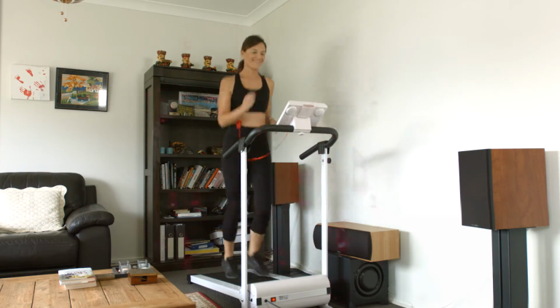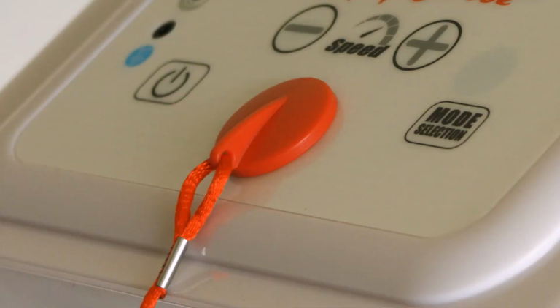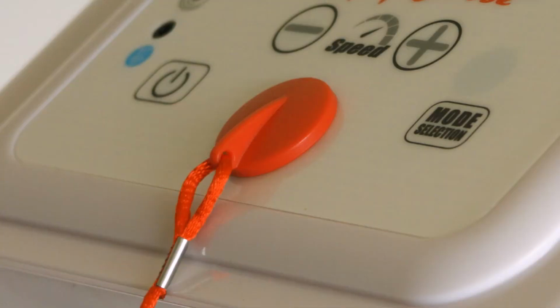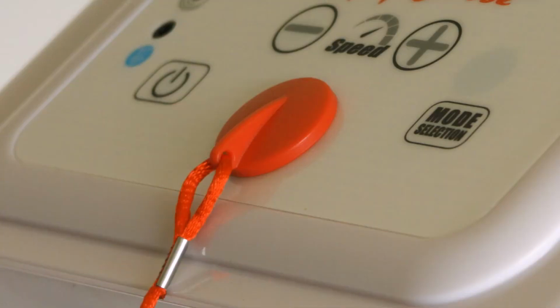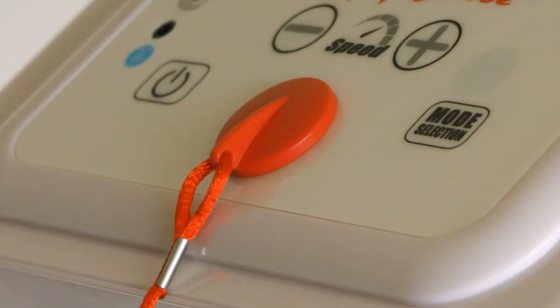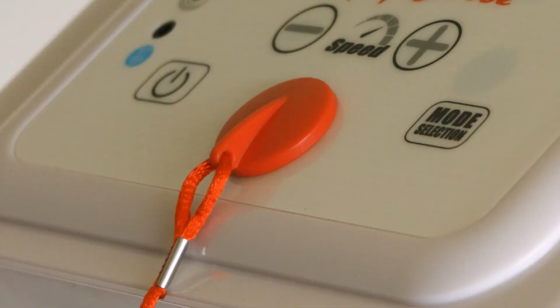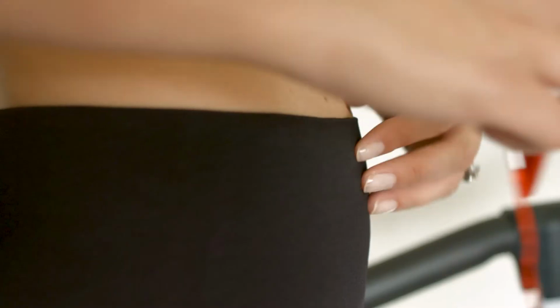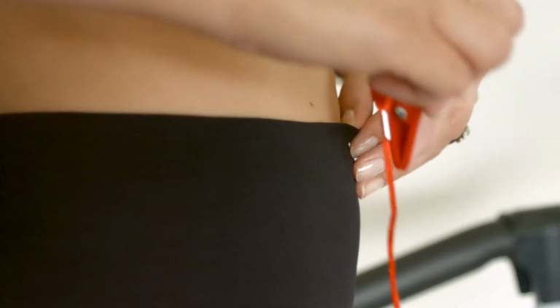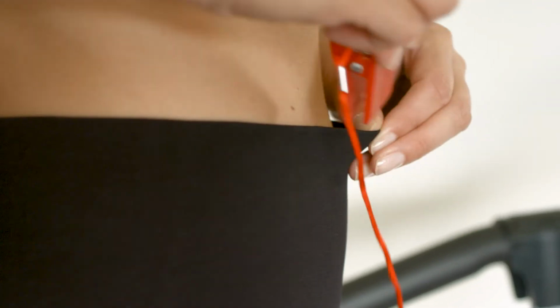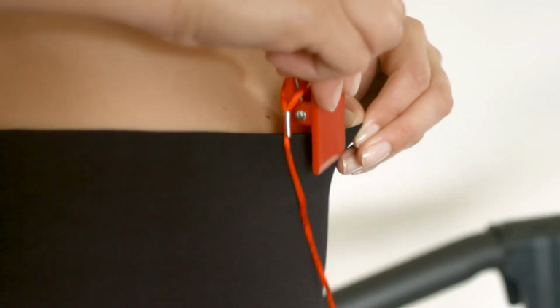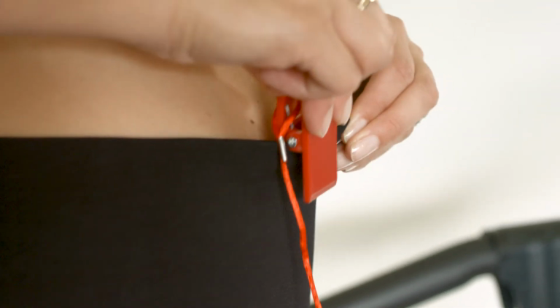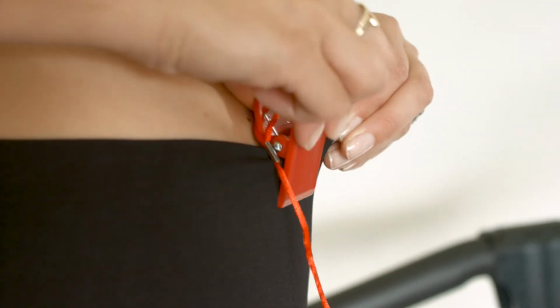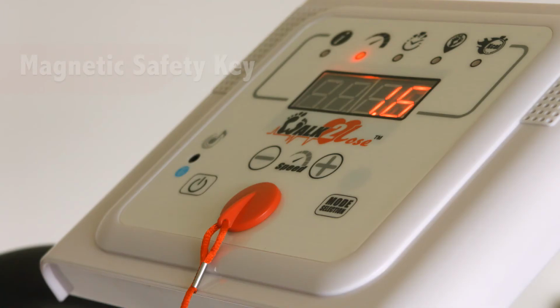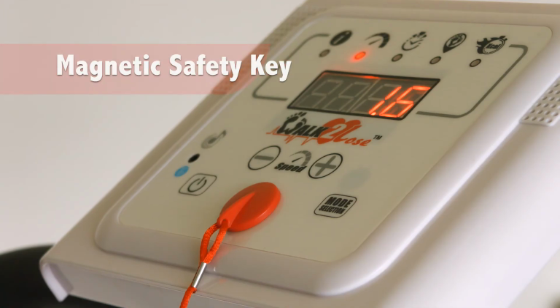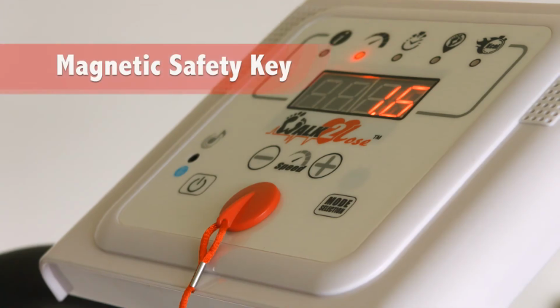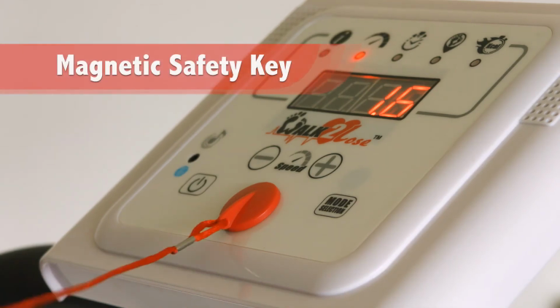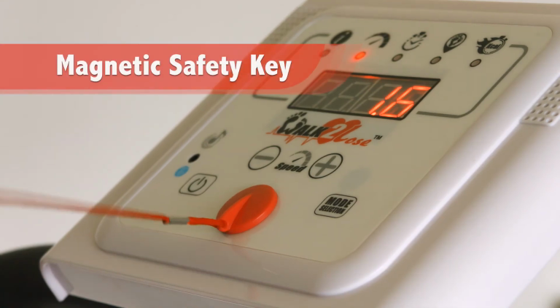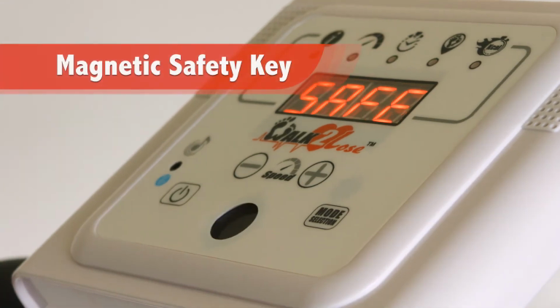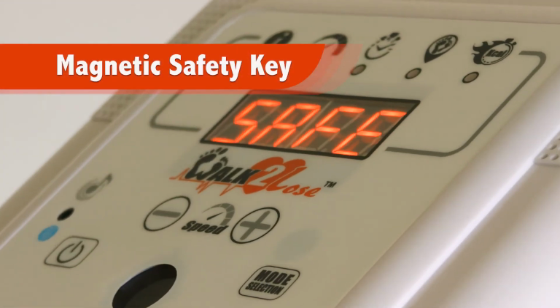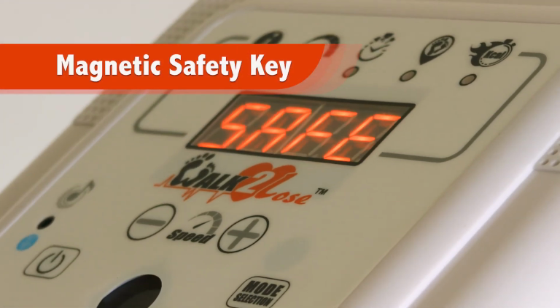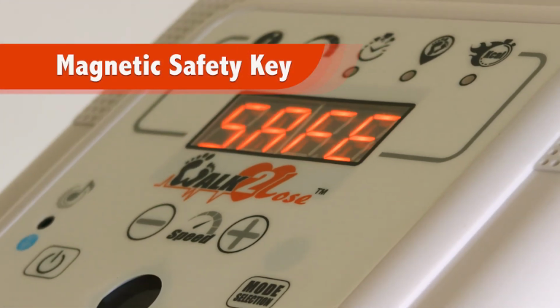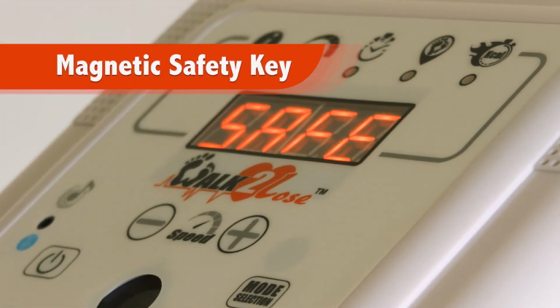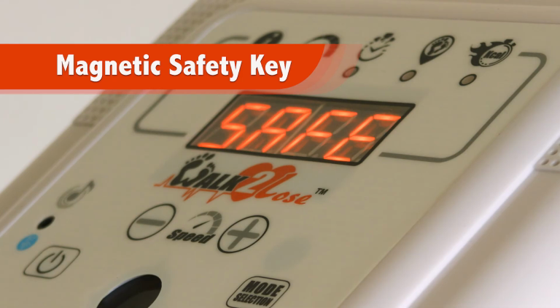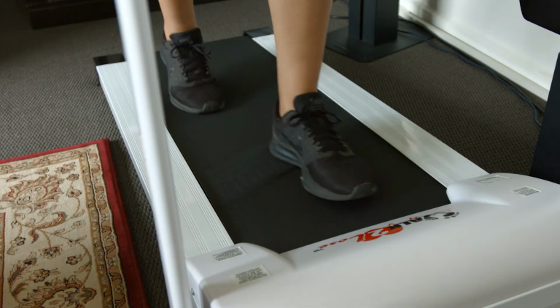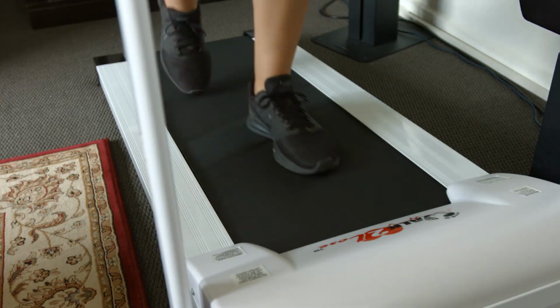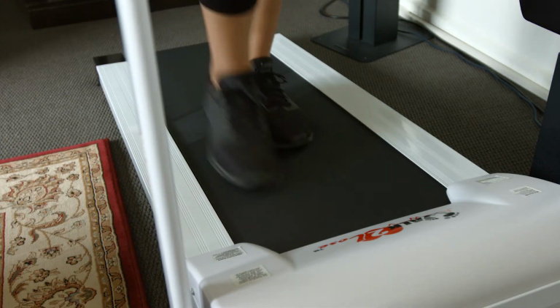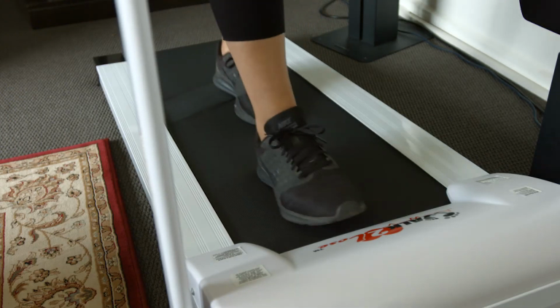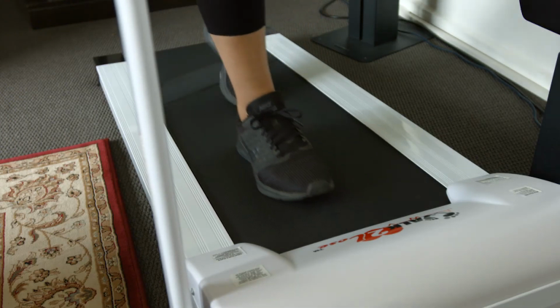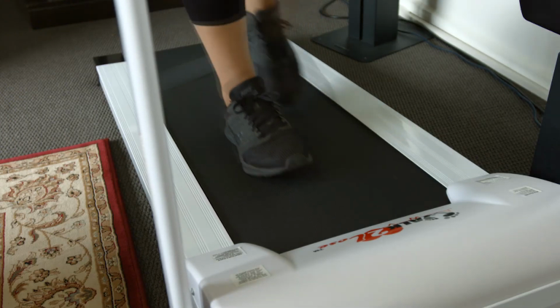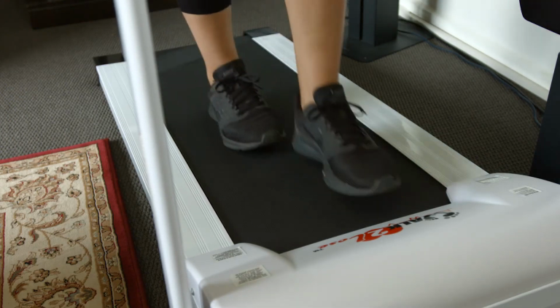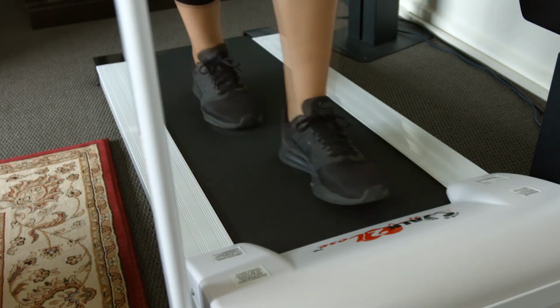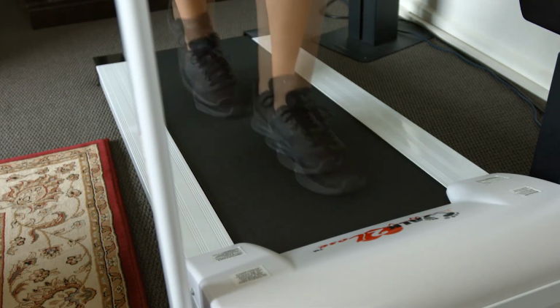The Walk to Lose also features the added security of a magnetic safety key that stops the treadmill once the key is pulled off.